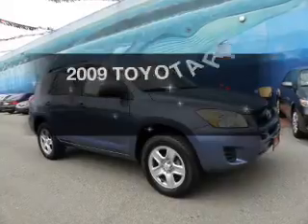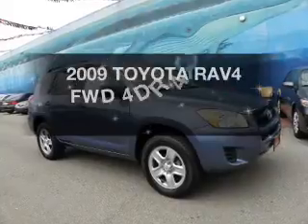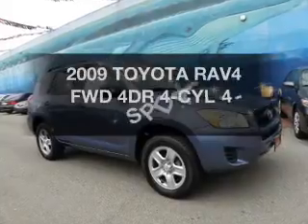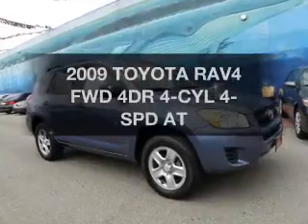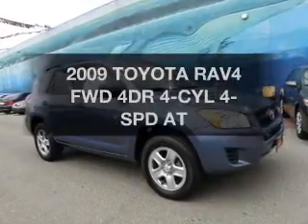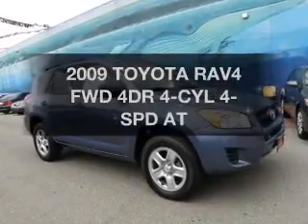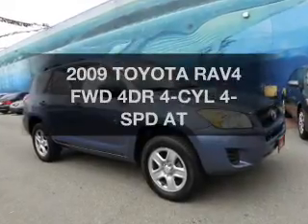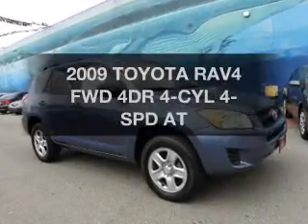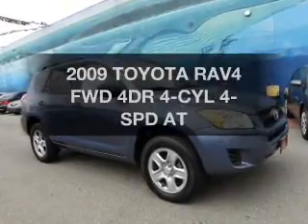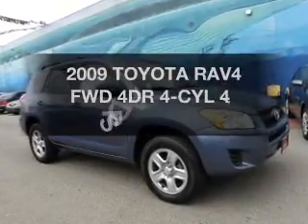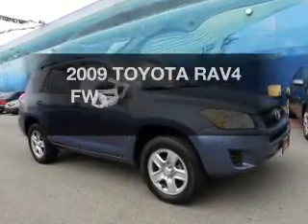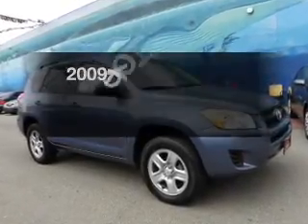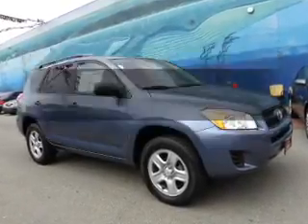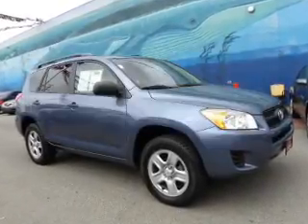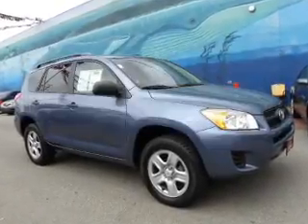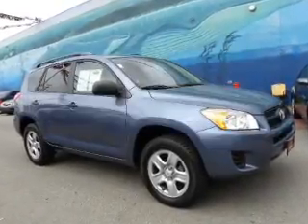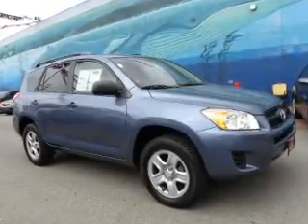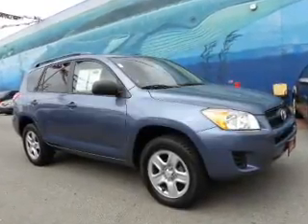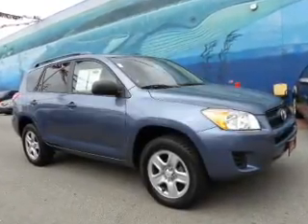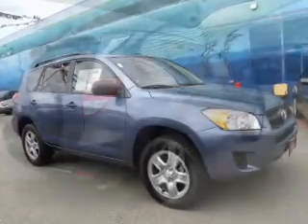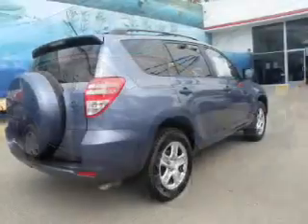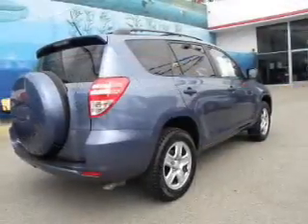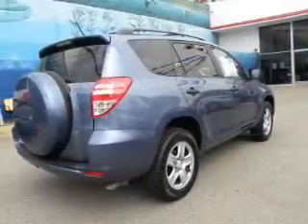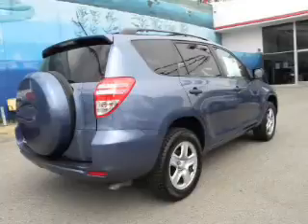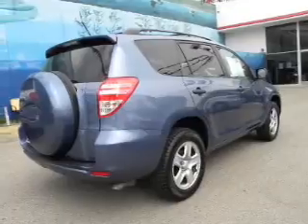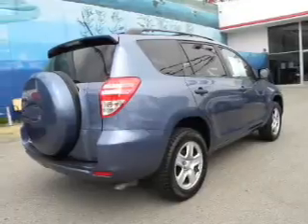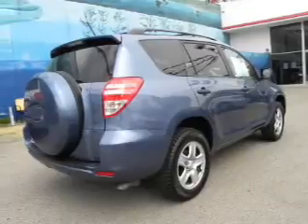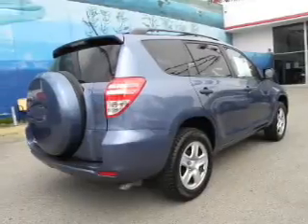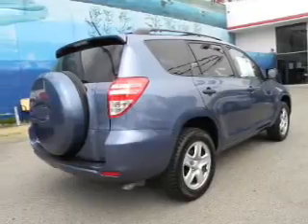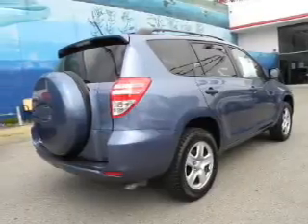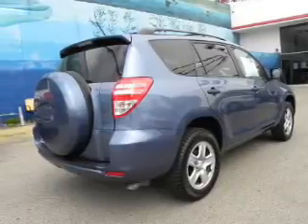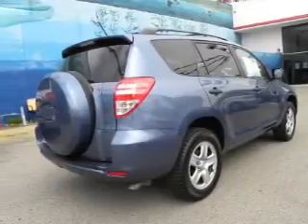Presenting the 2009 Toyota RAV4. If you're looking for a first-rate auto, this one could be yours today.